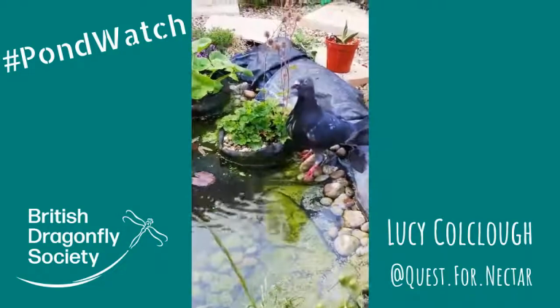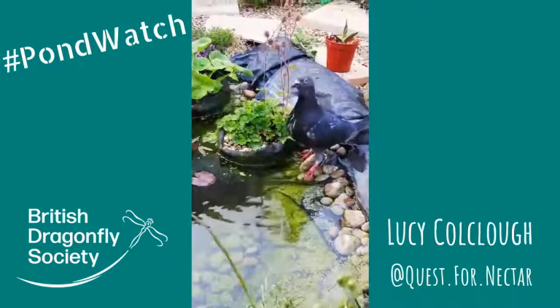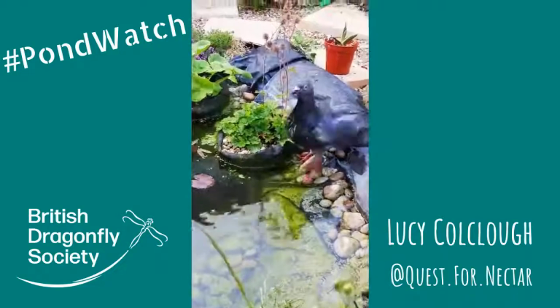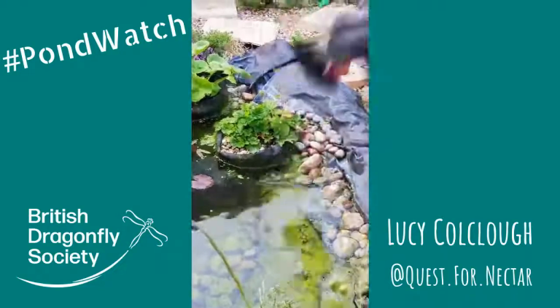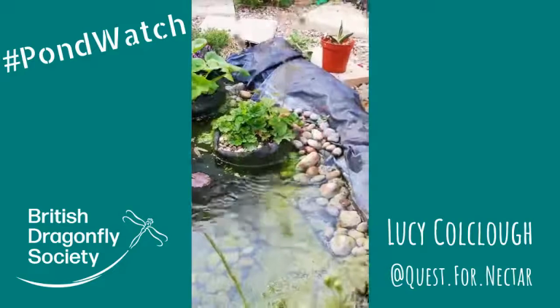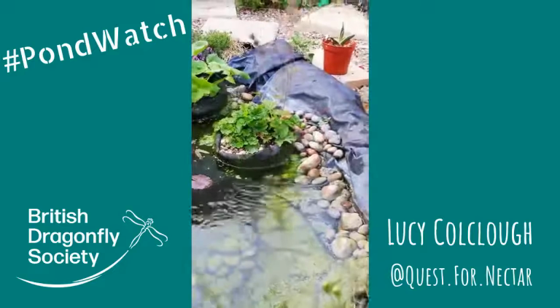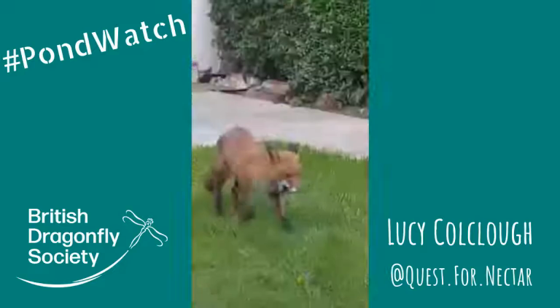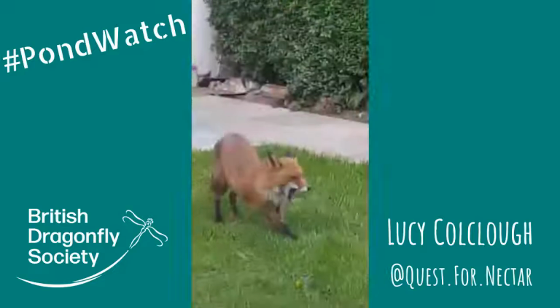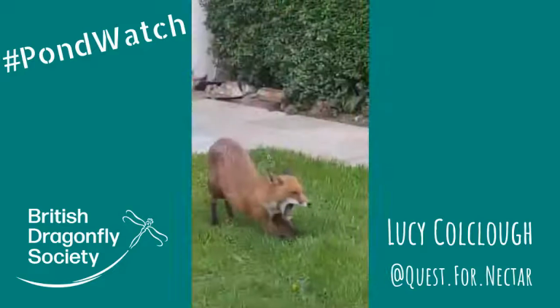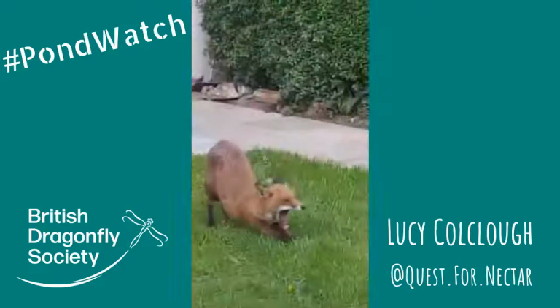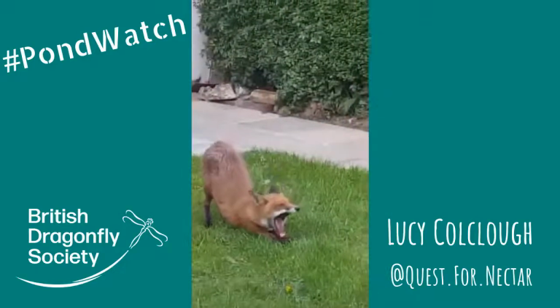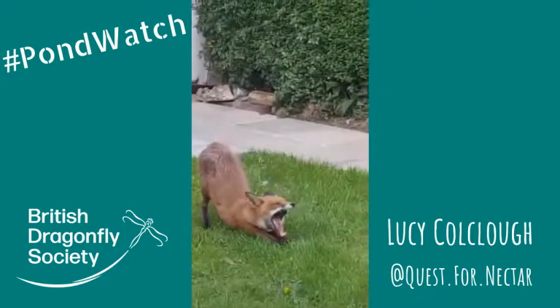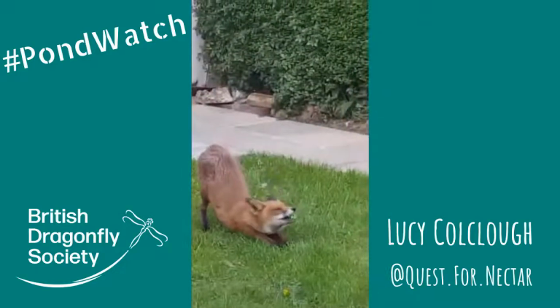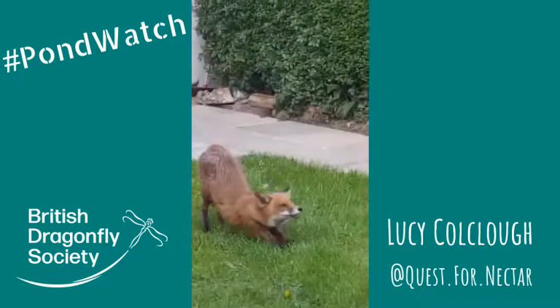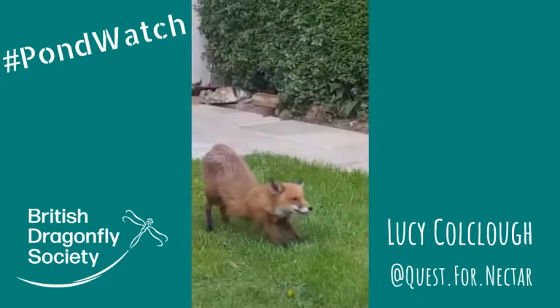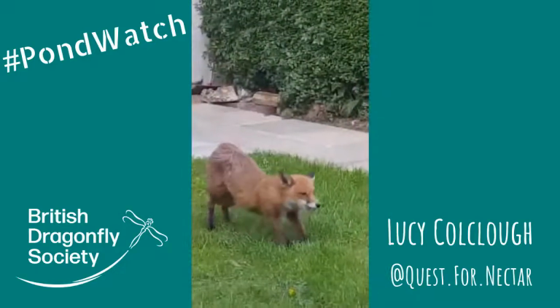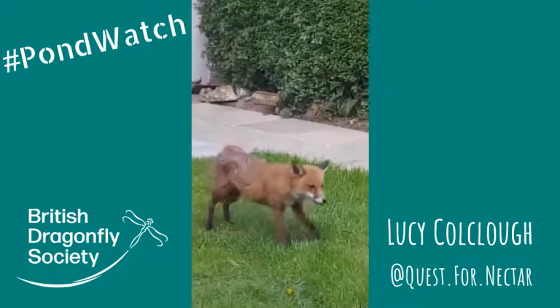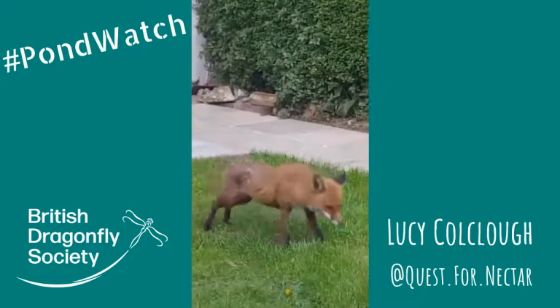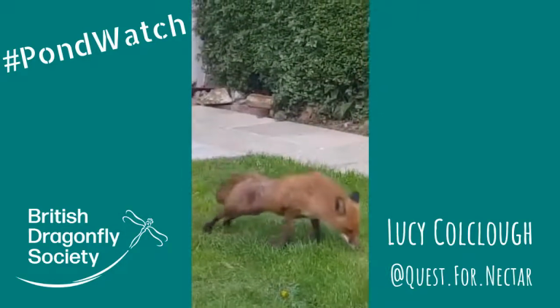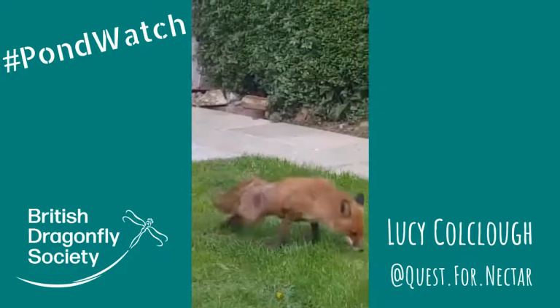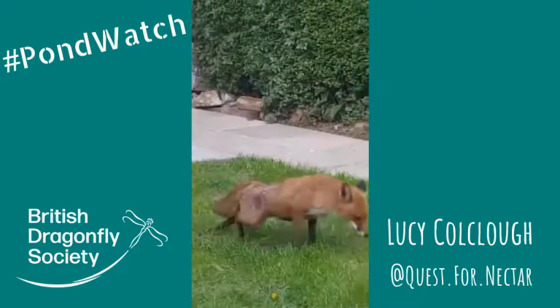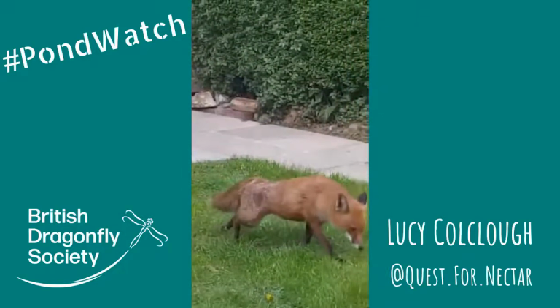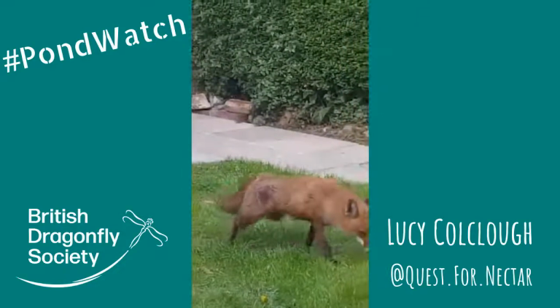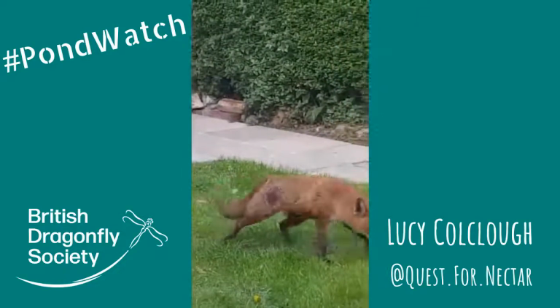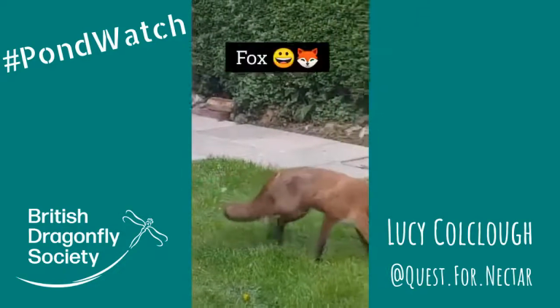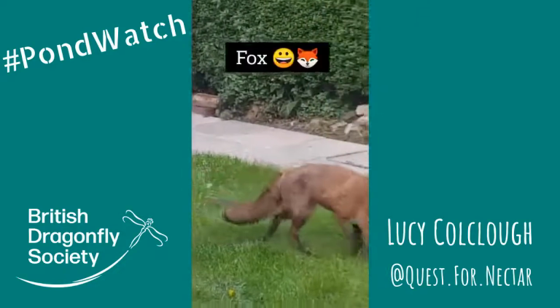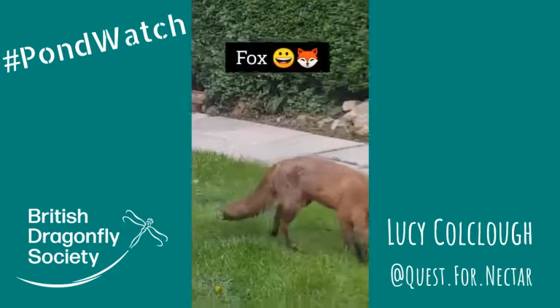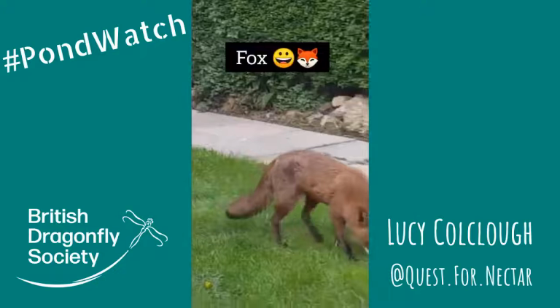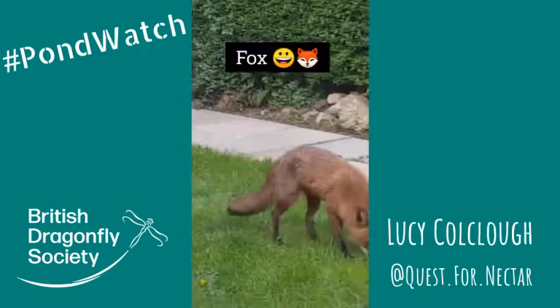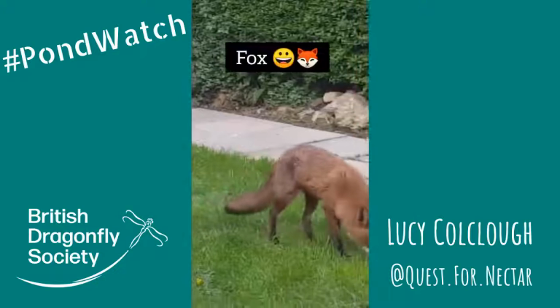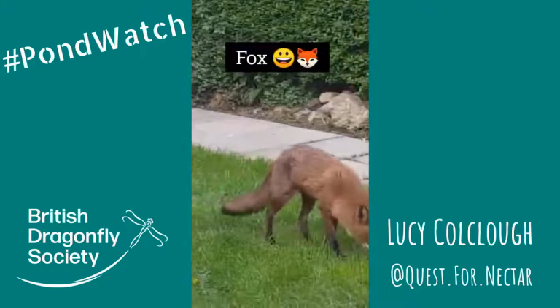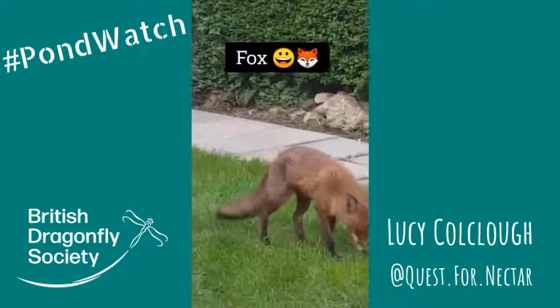This pigeon comes every day and he brings his girlfriend as well, and we also have a flock of sparrows and even a fox that comes for a drink.